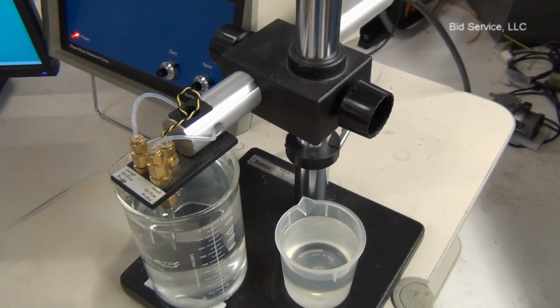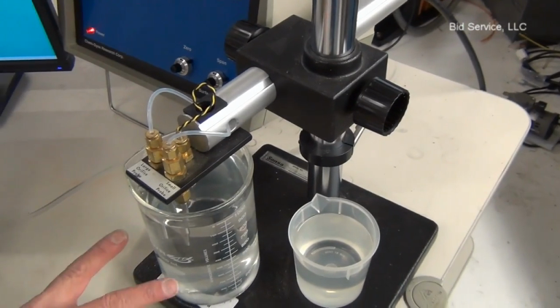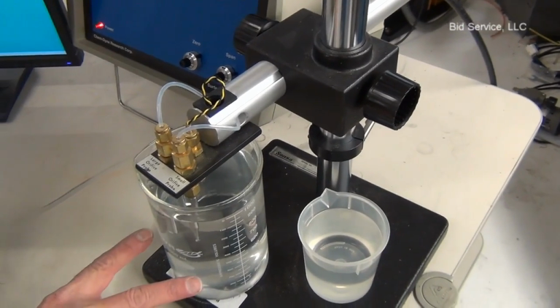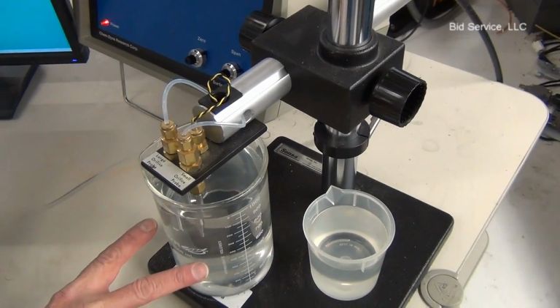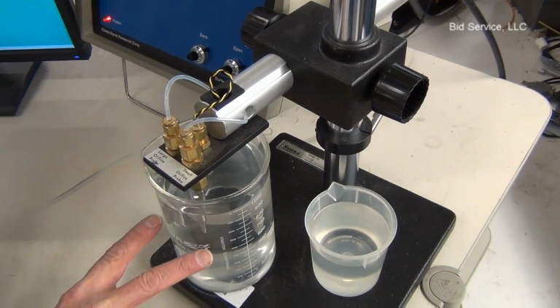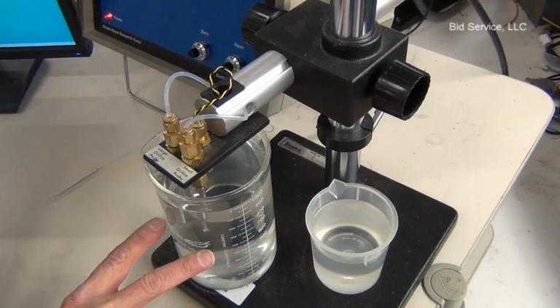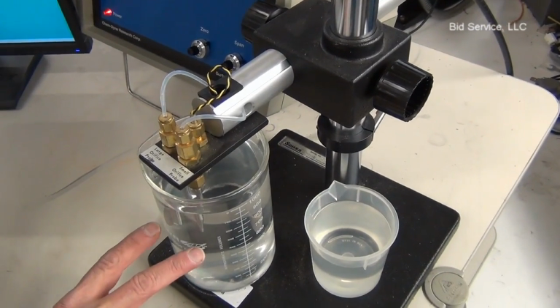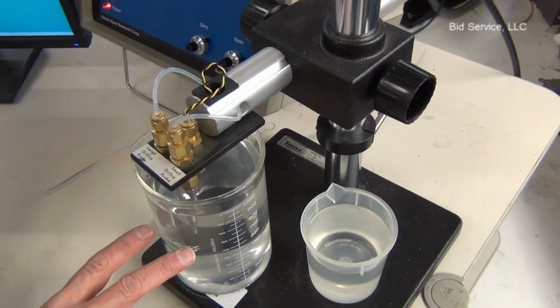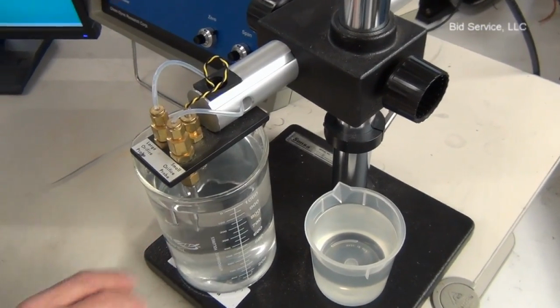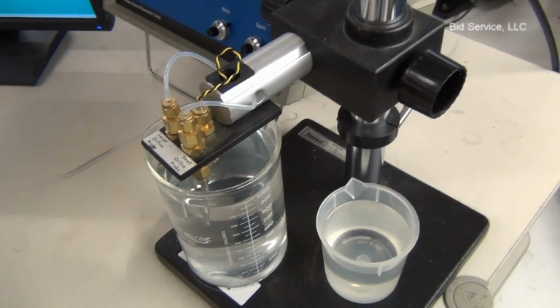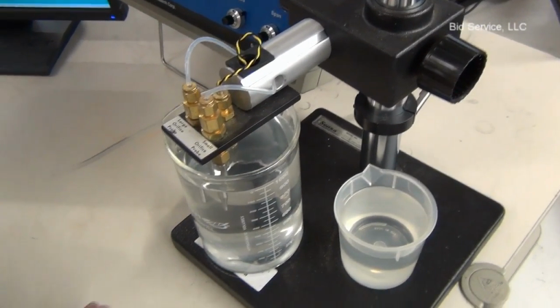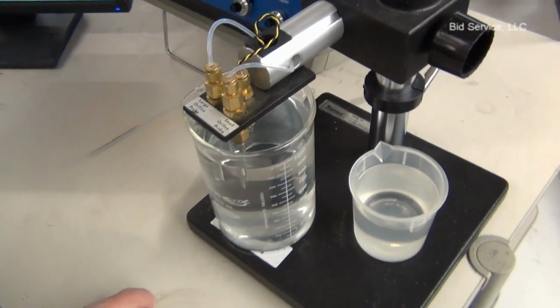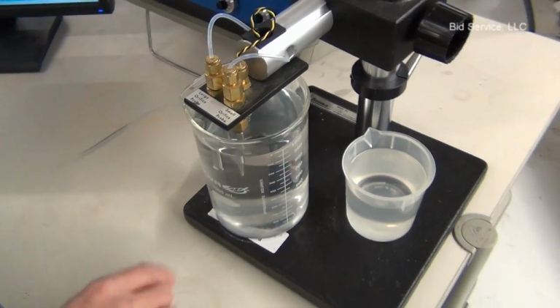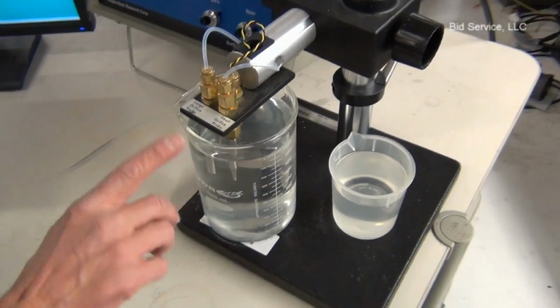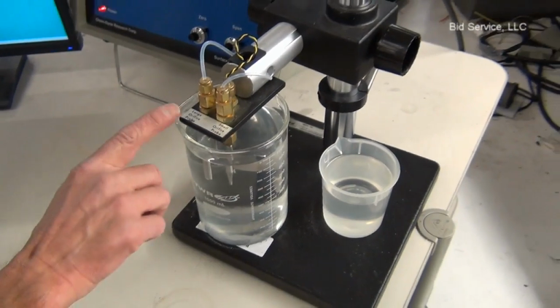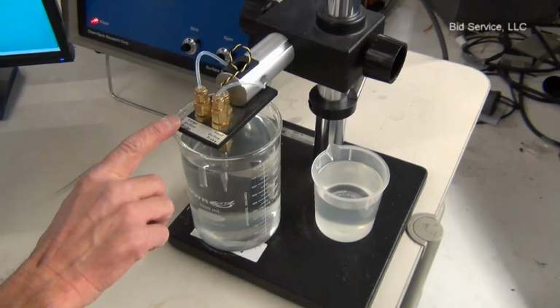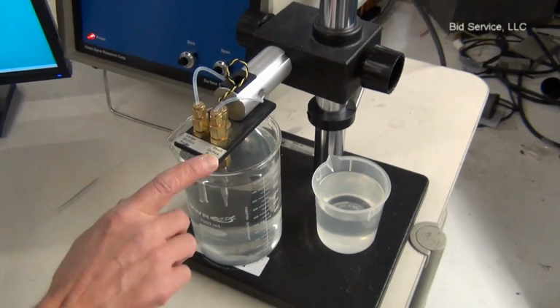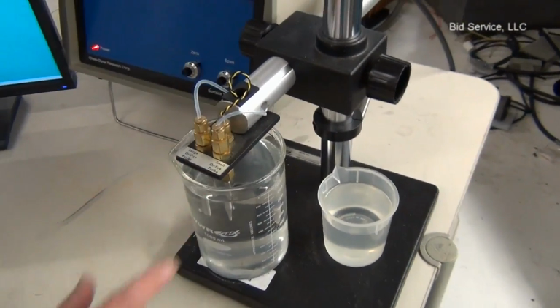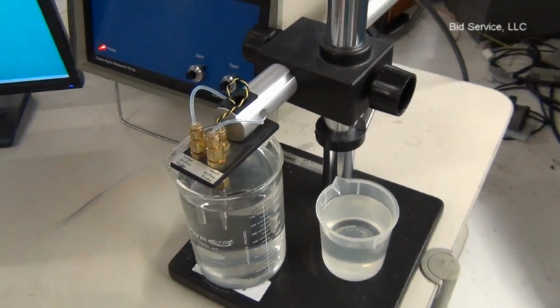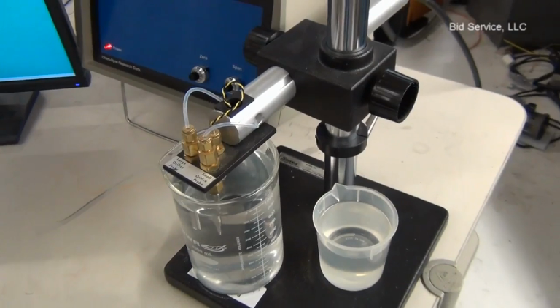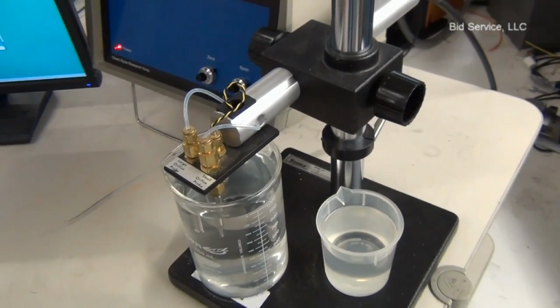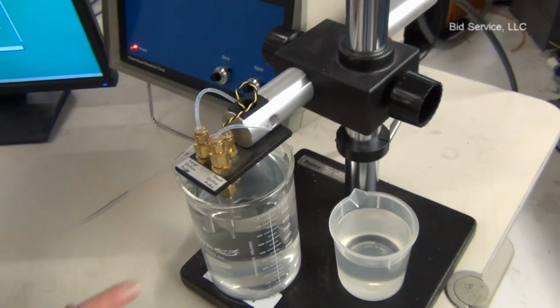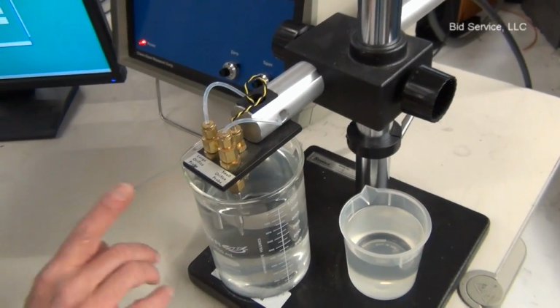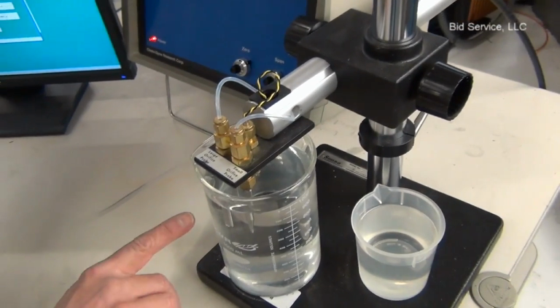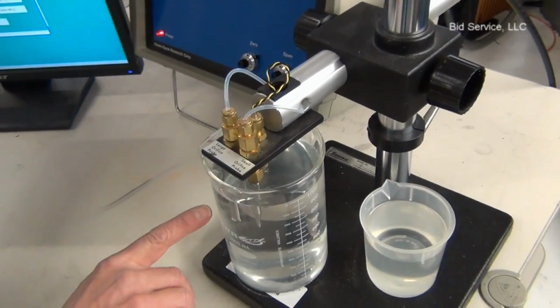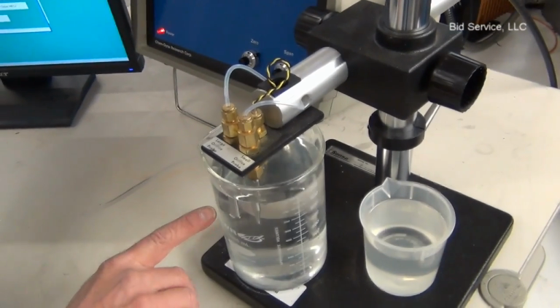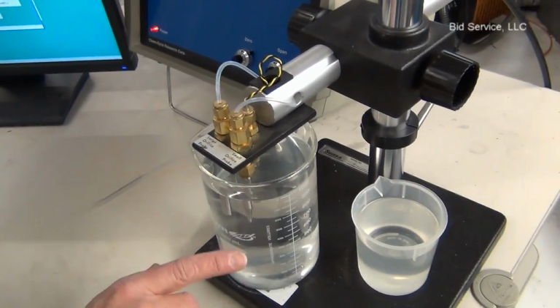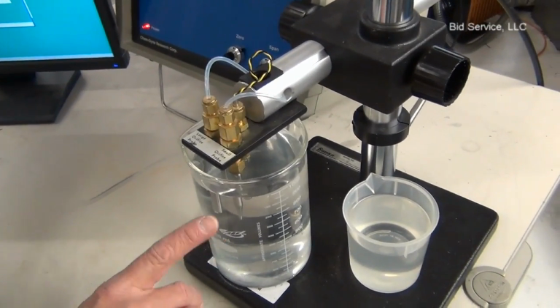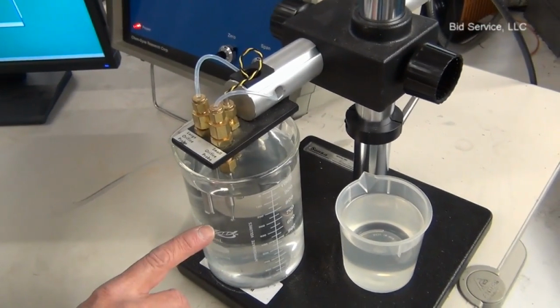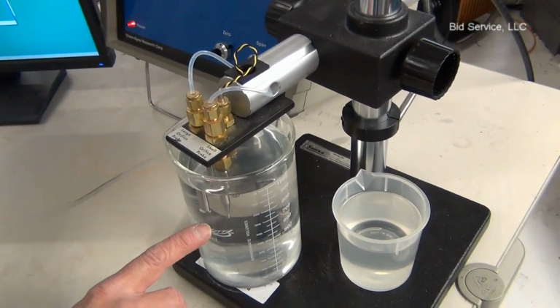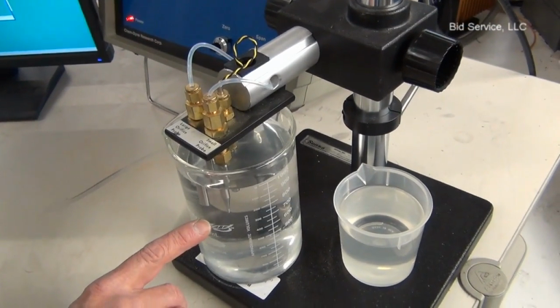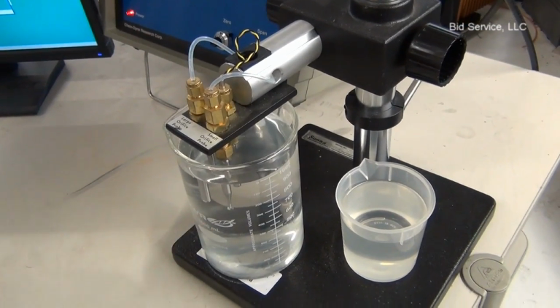Here I have a beaker of water with two orifices, large and small. This is a 4mm and it's a 0.5mm.